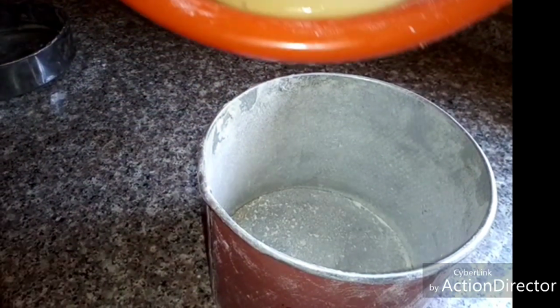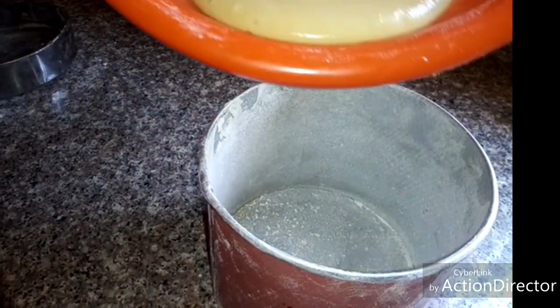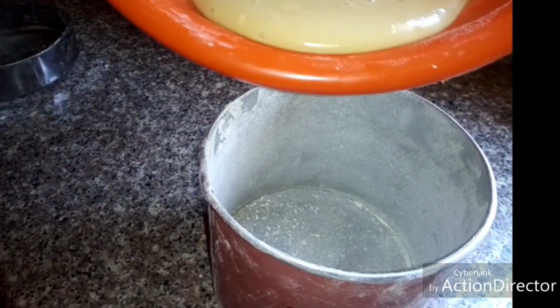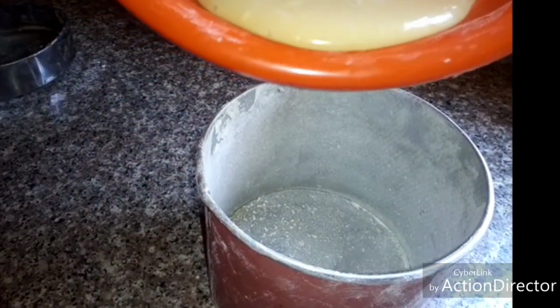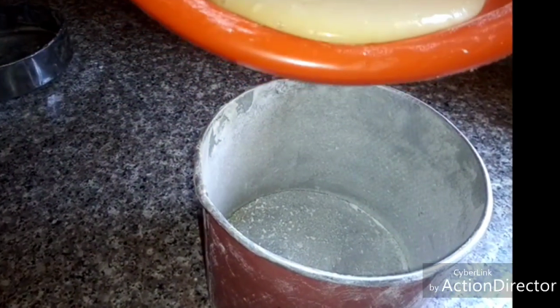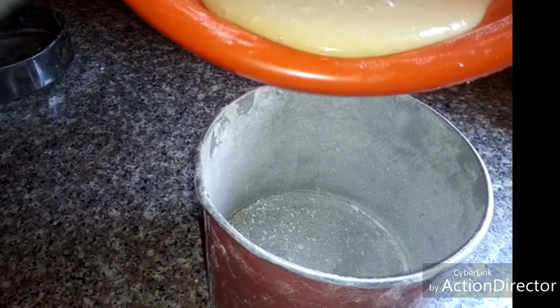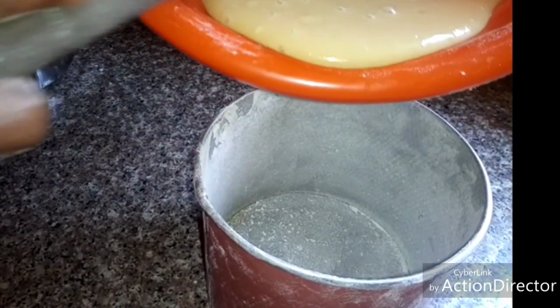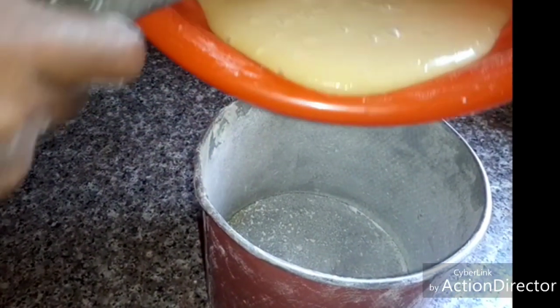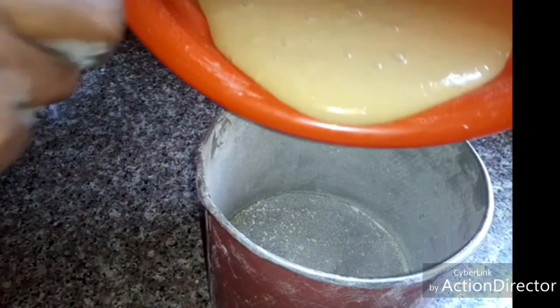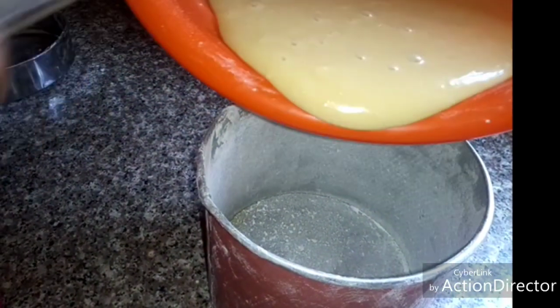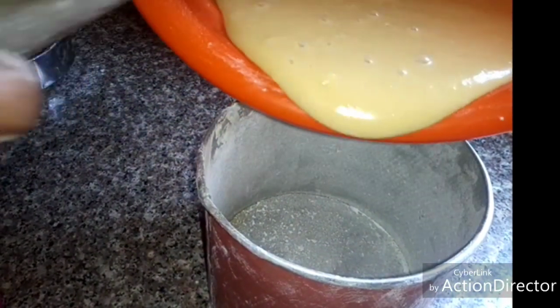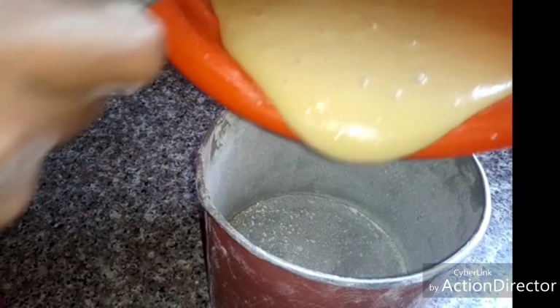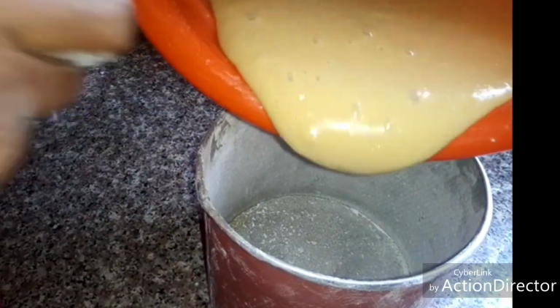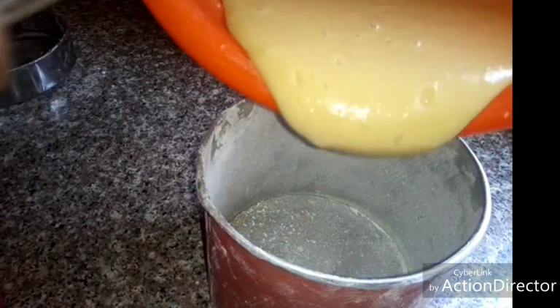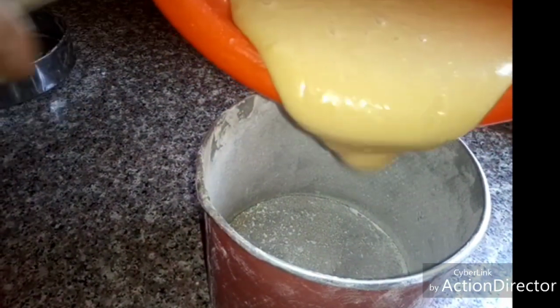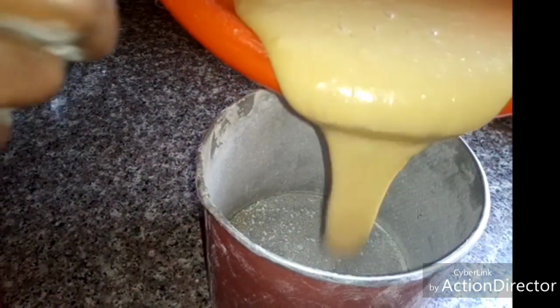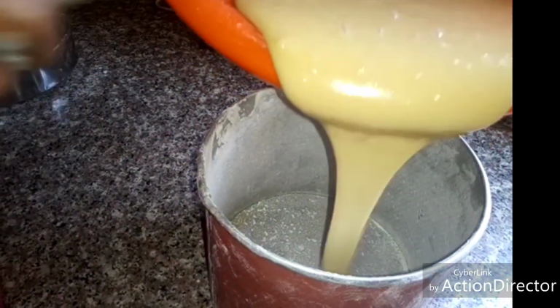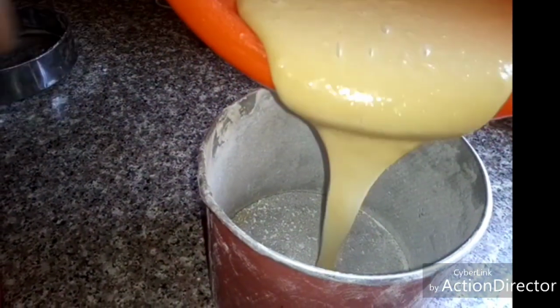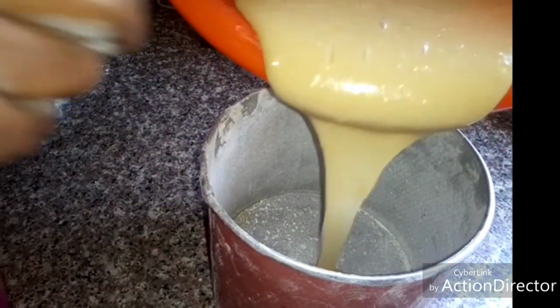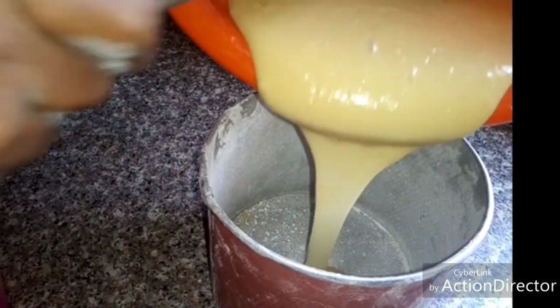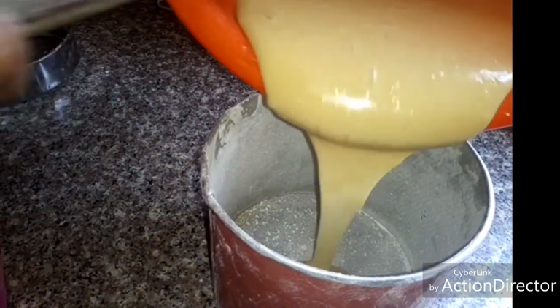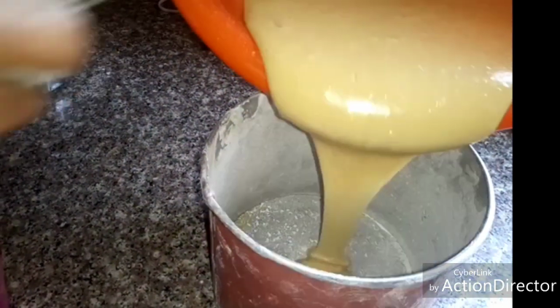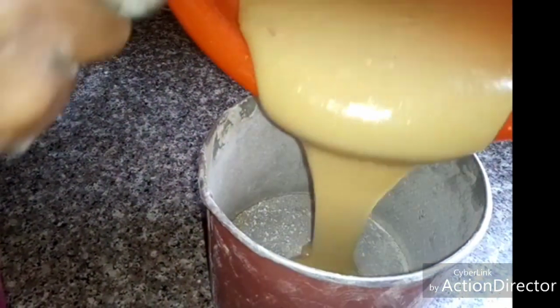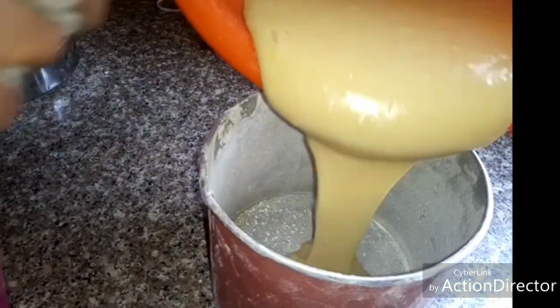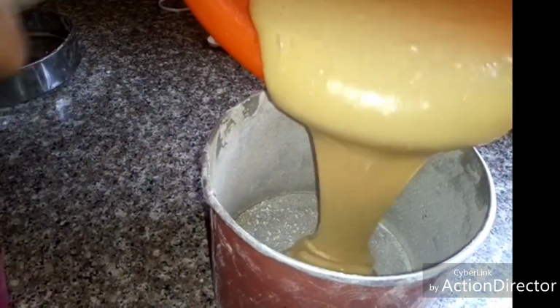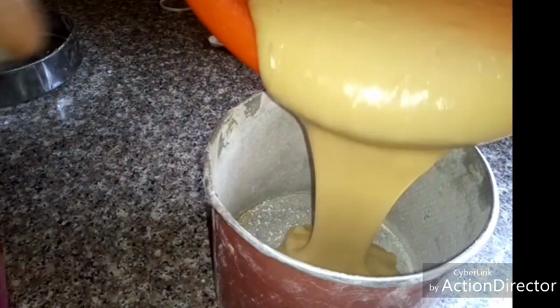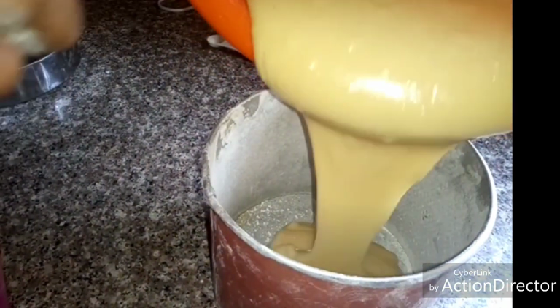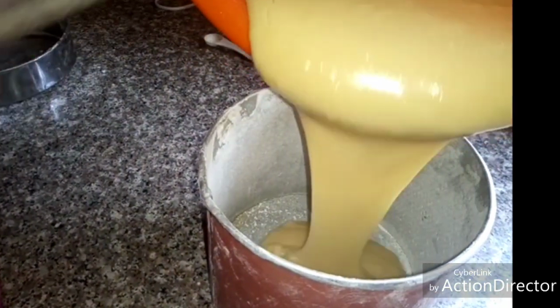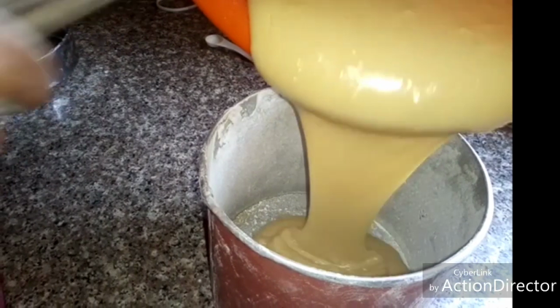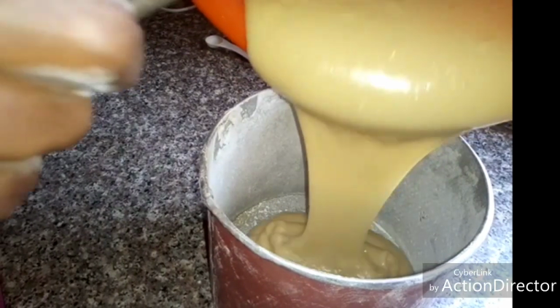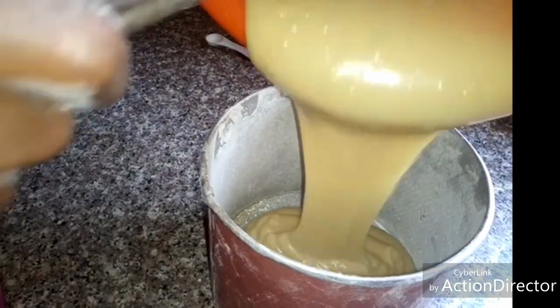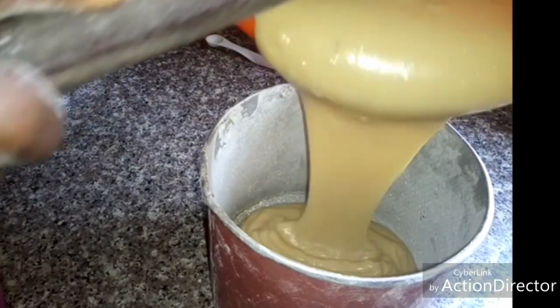After mixing and creaming it very well, pour the batter into the prepared pan.